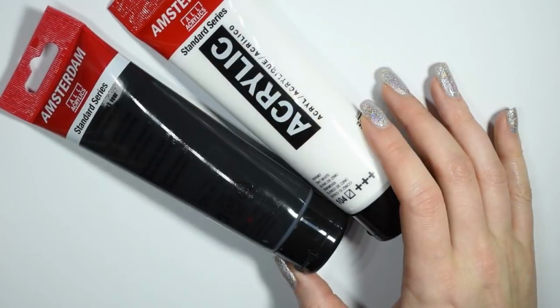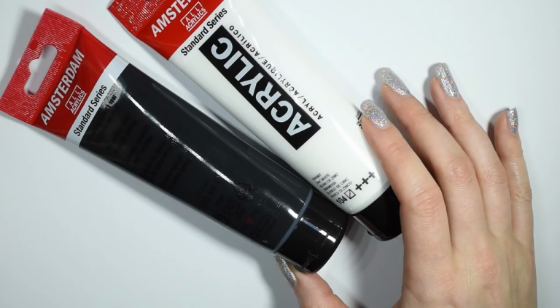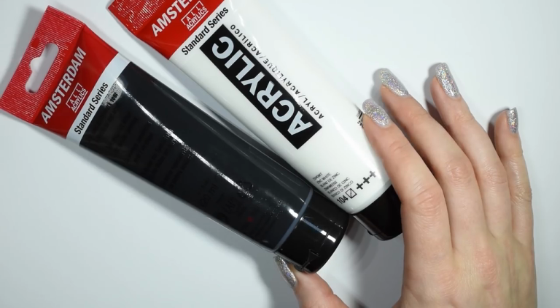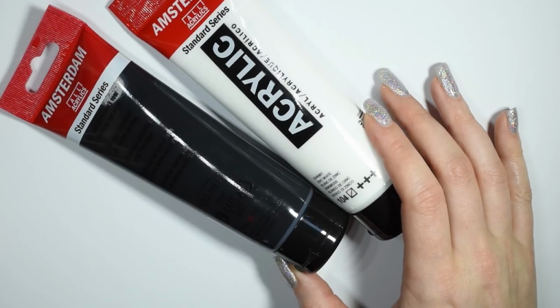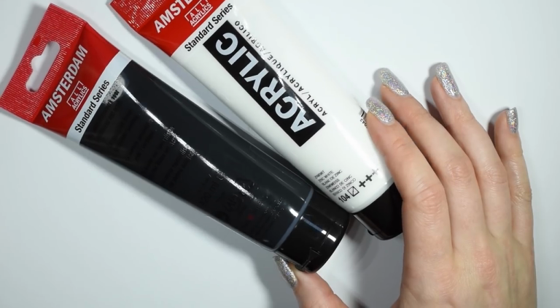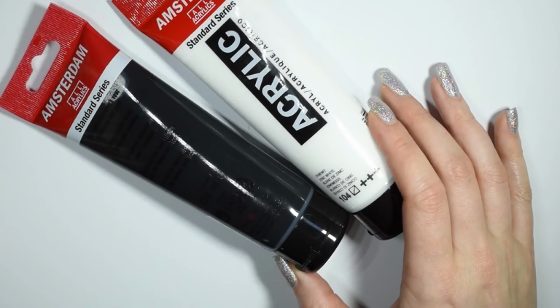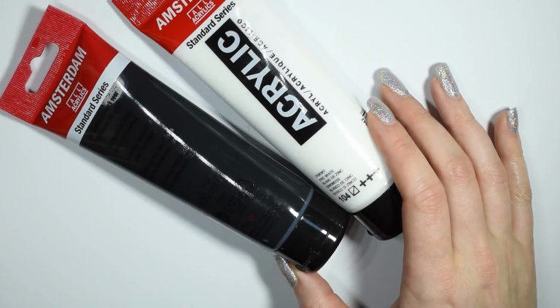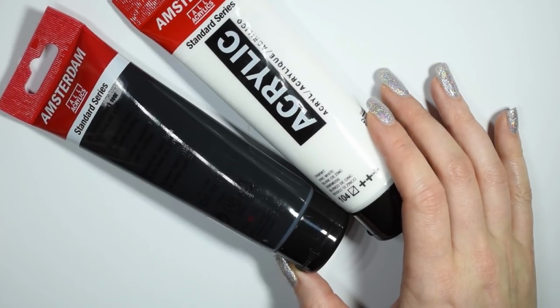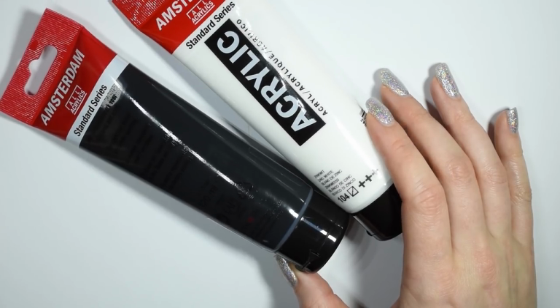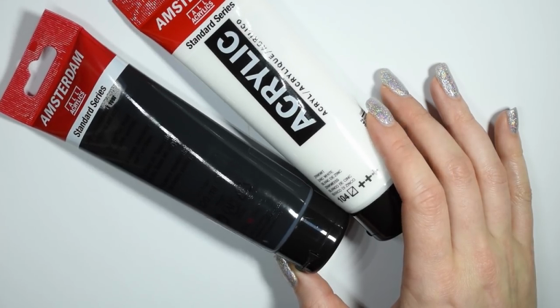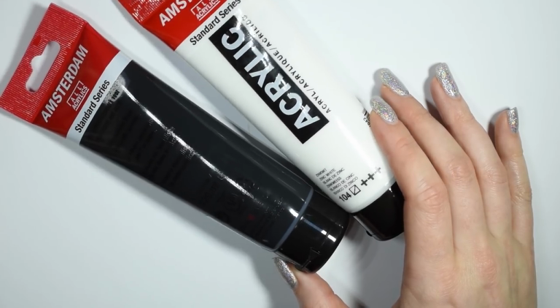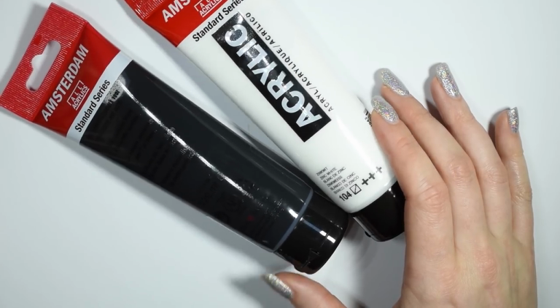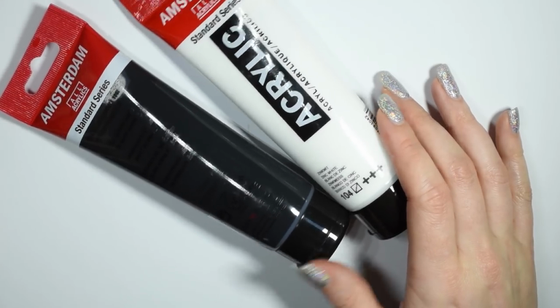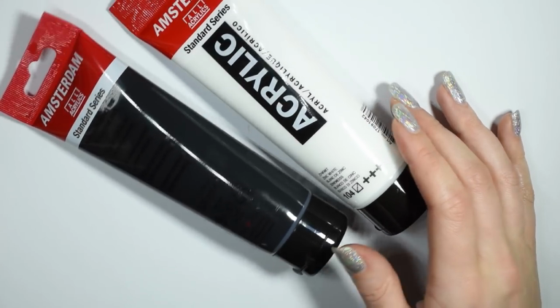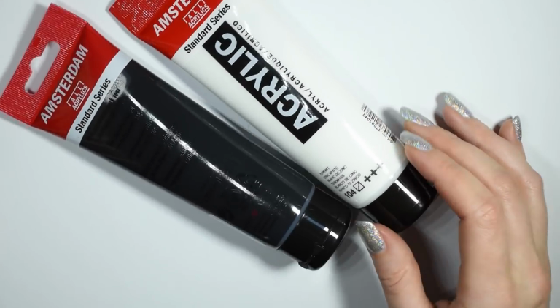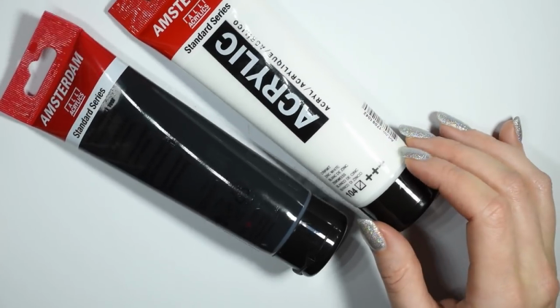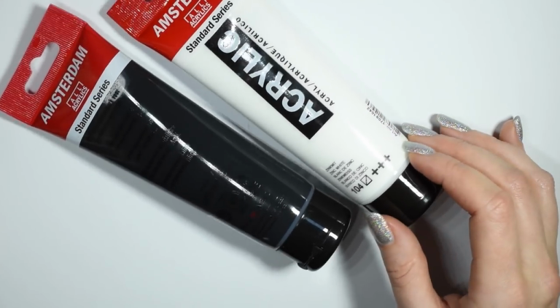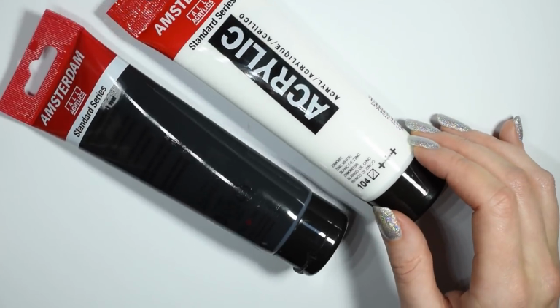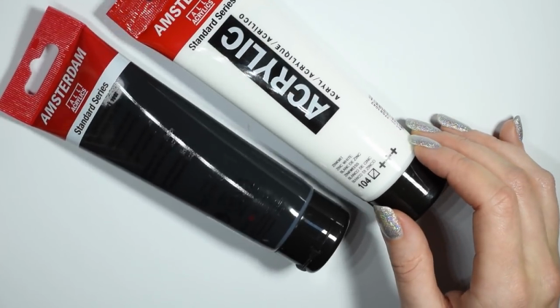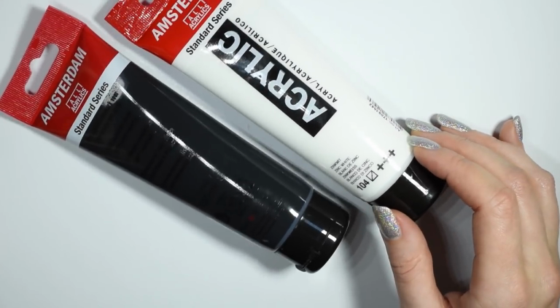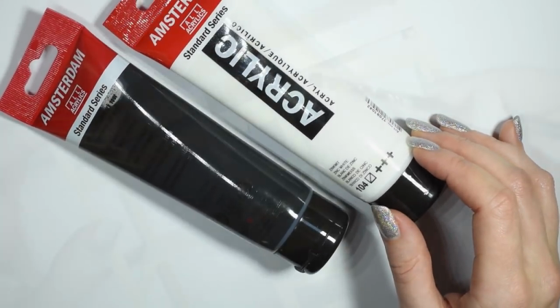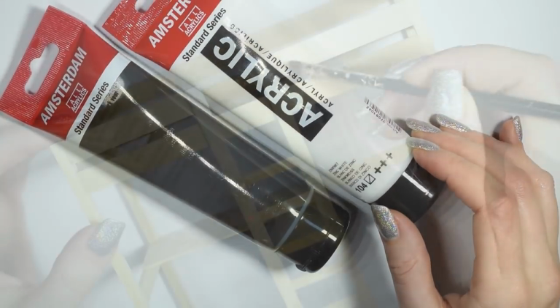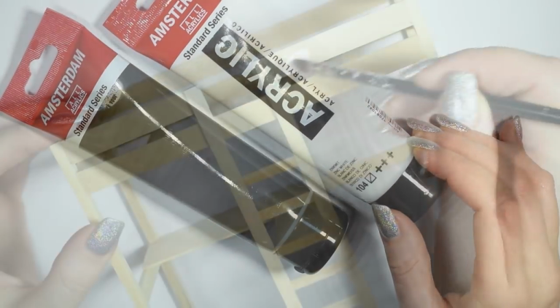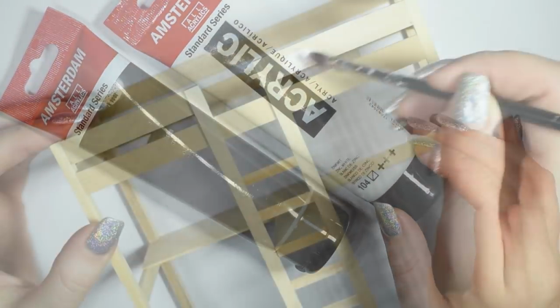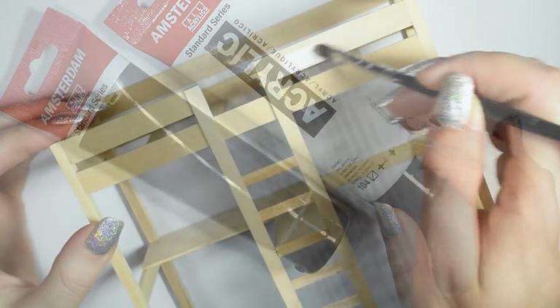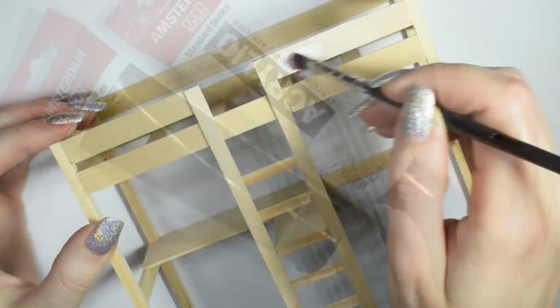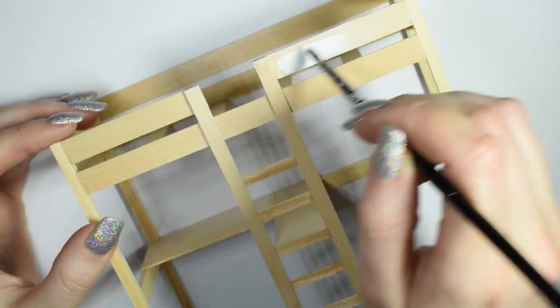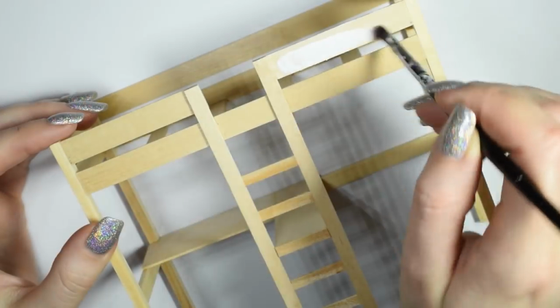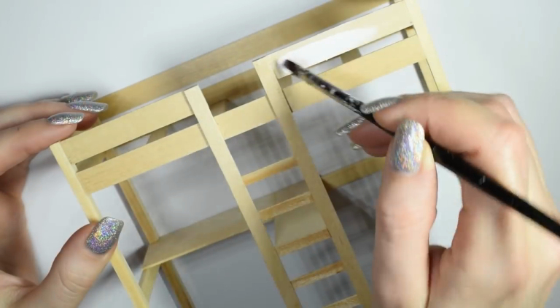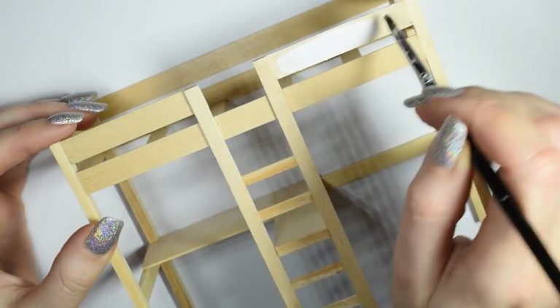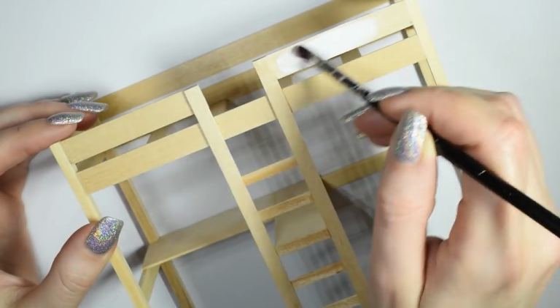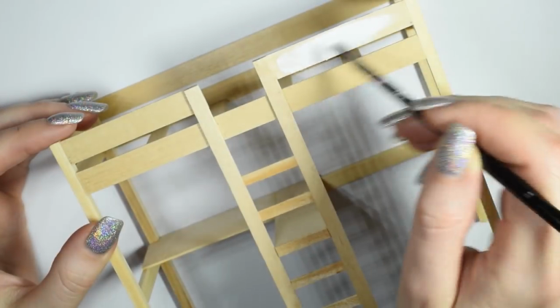Once that's done, we're ready to paint. I went for a white and black theme but you can change it up however you like.